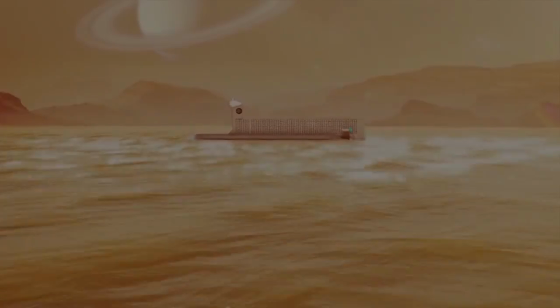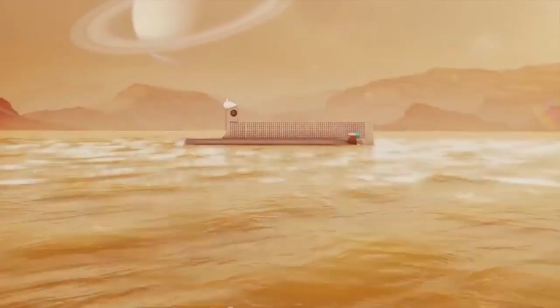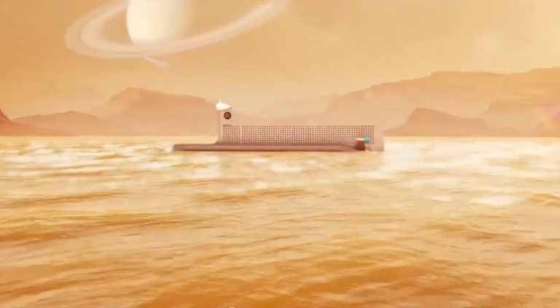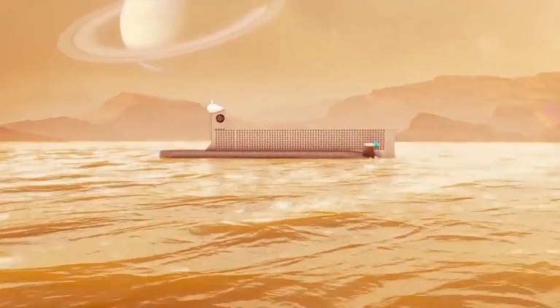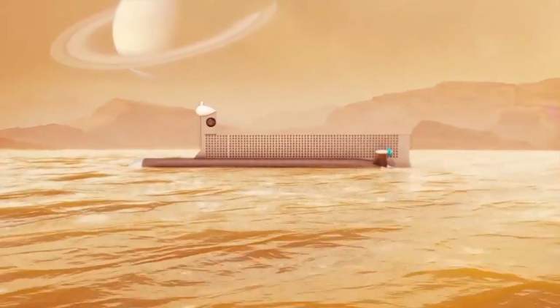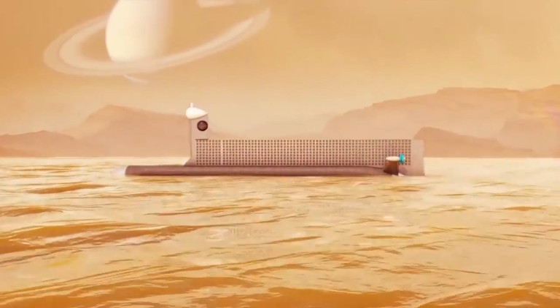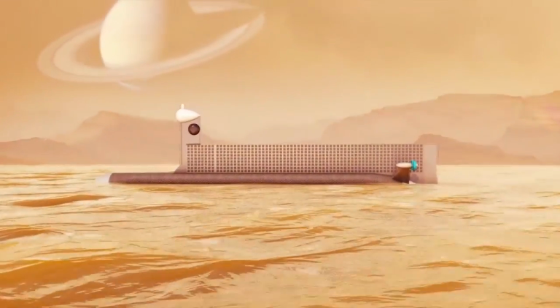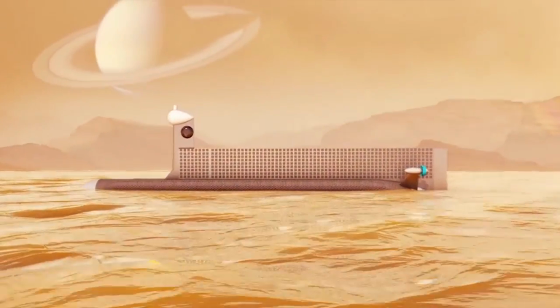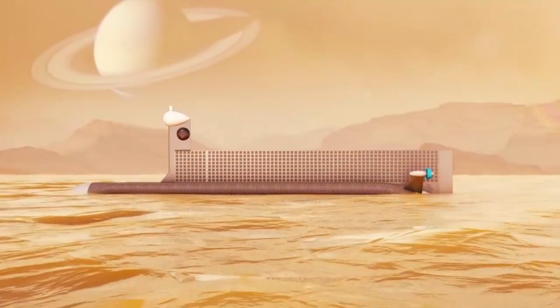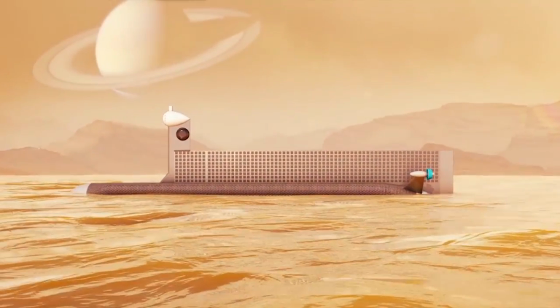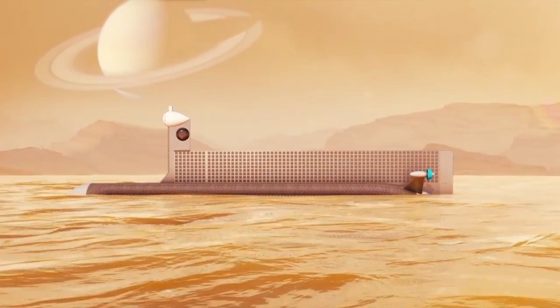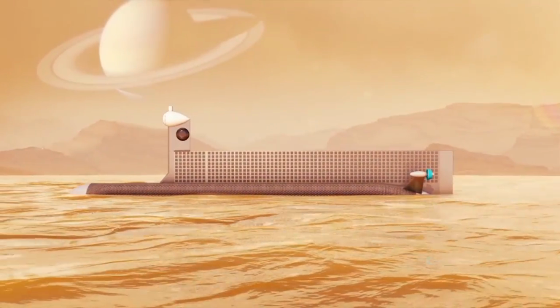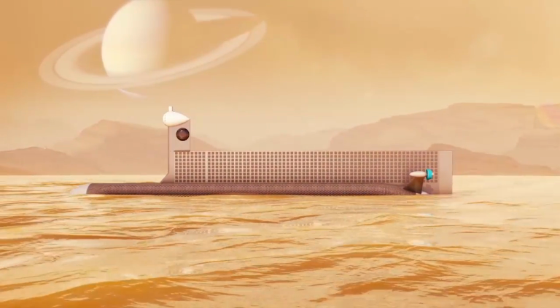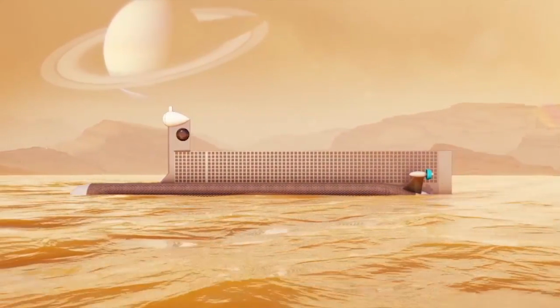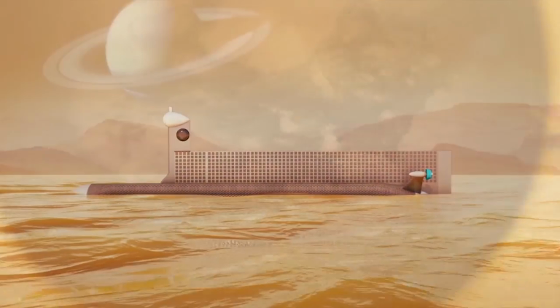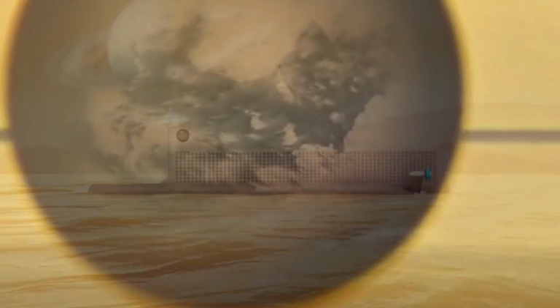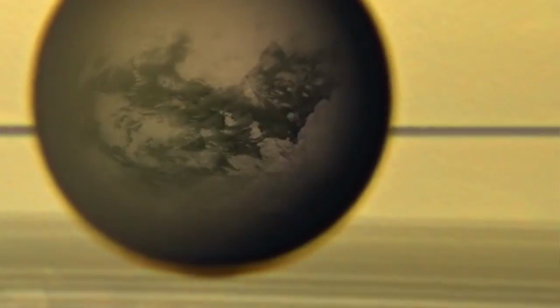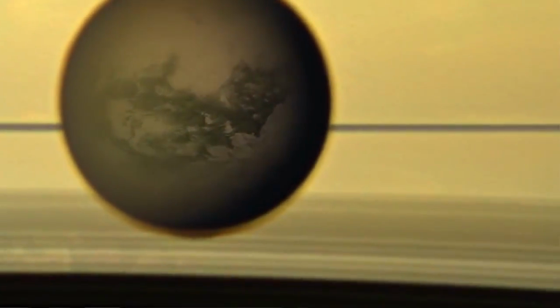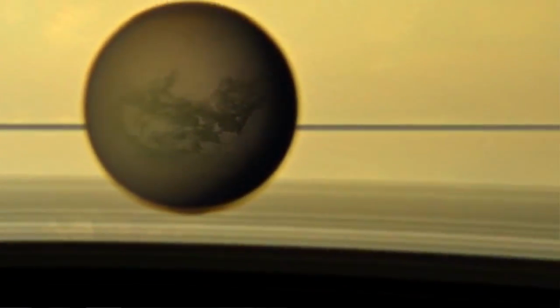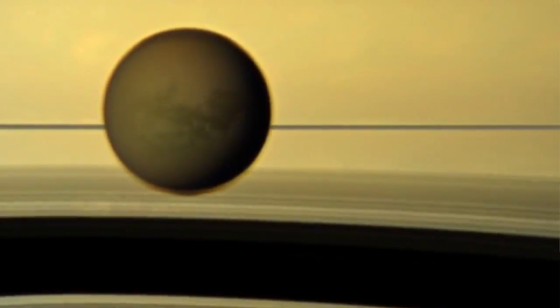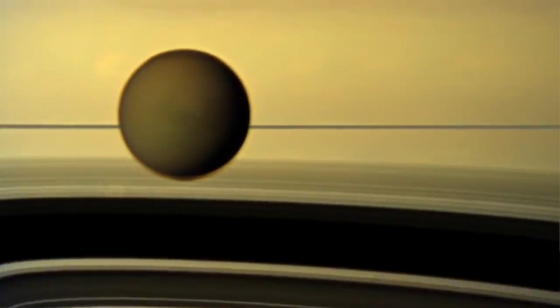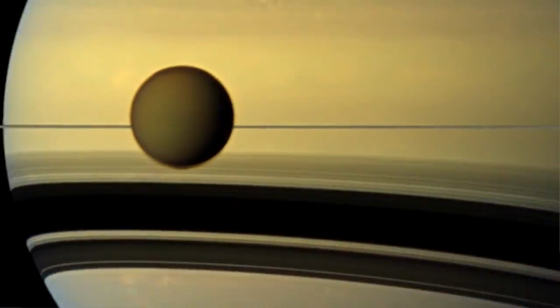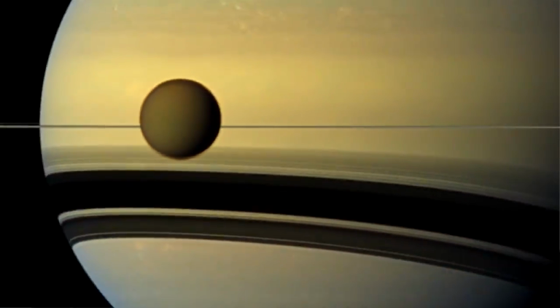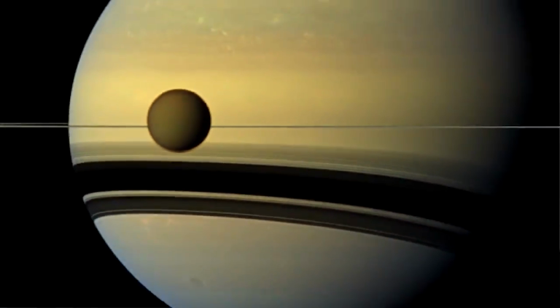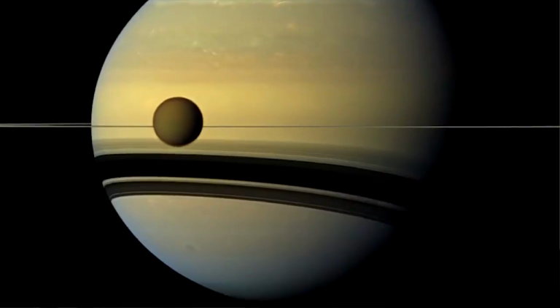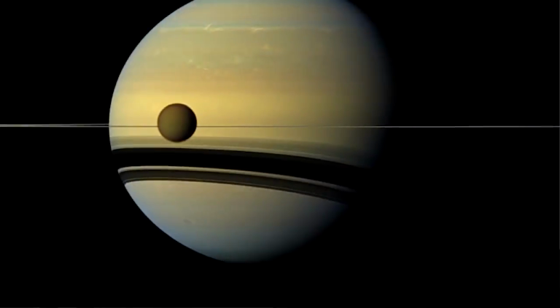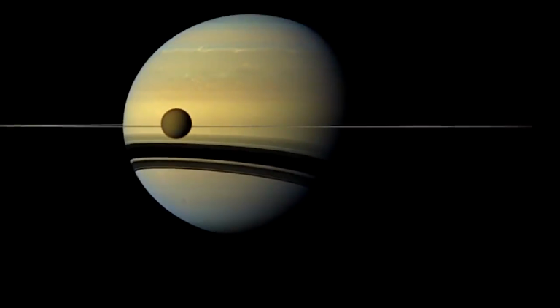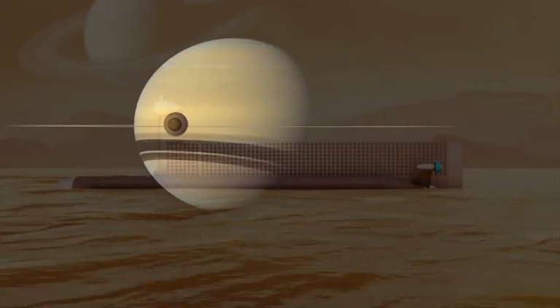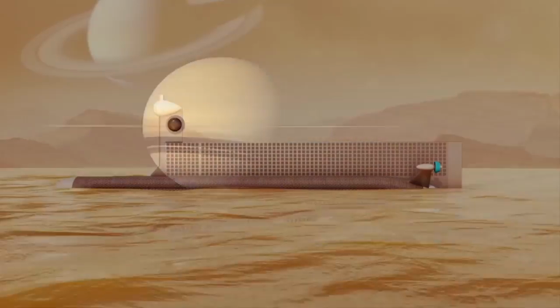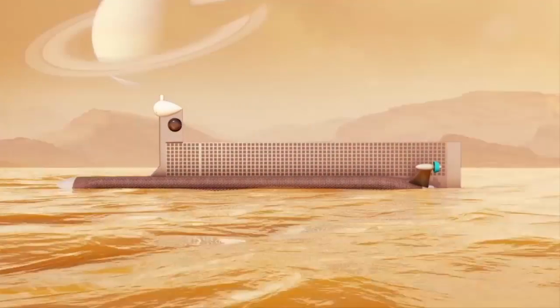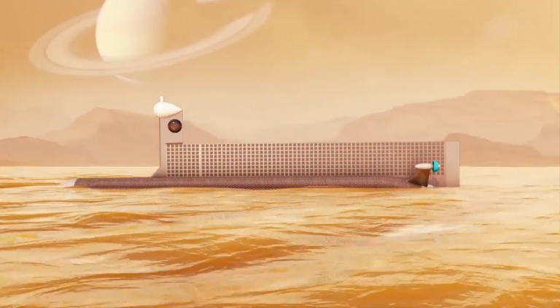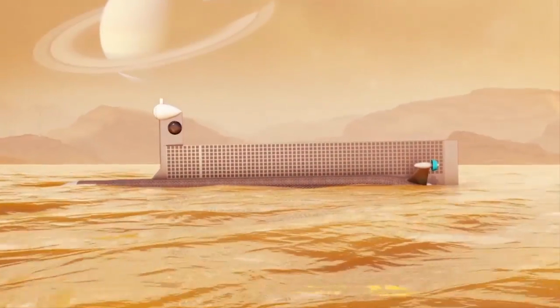The Titan Submarine really wanted to make a science-driven mission. We're talking all the way back from Saturn — it's a long distance. So why a submarine?